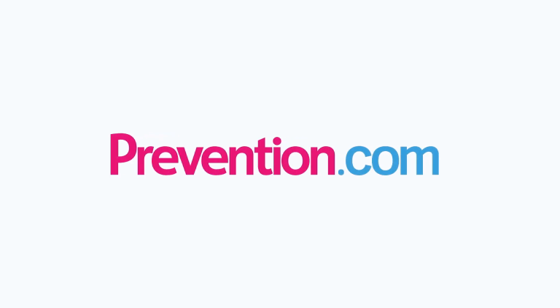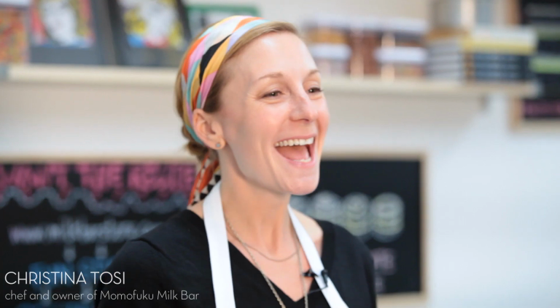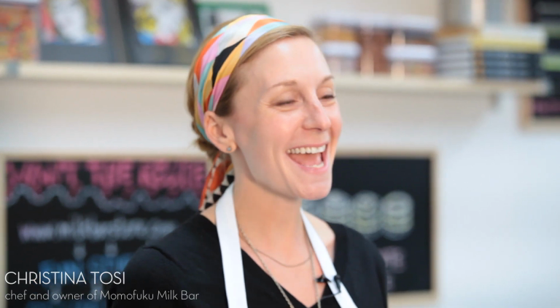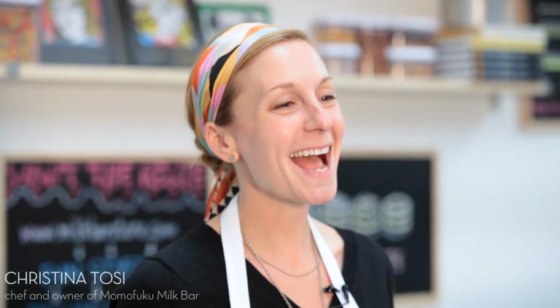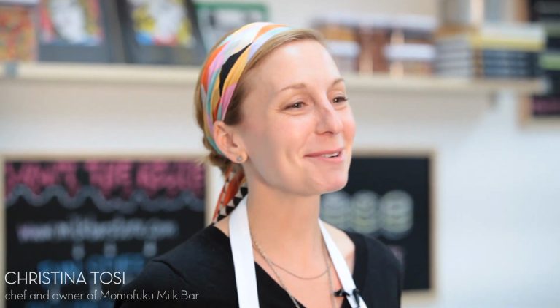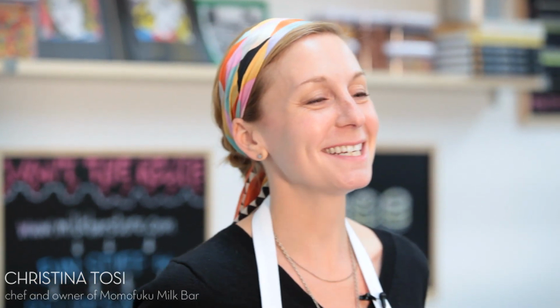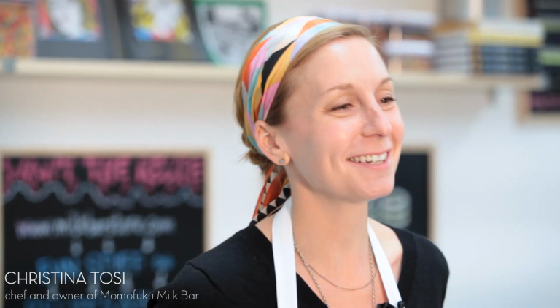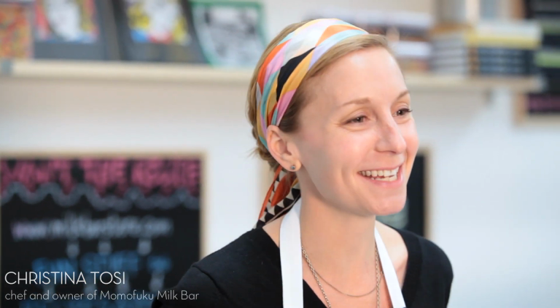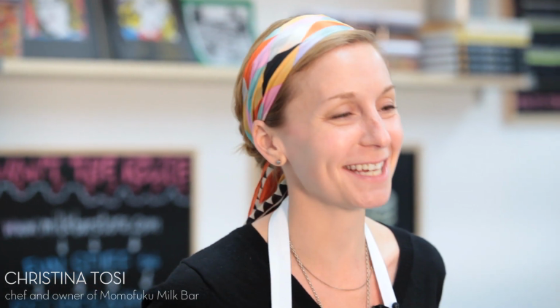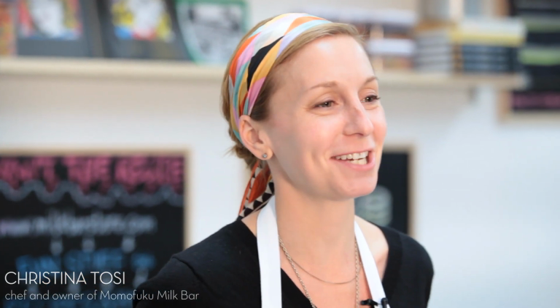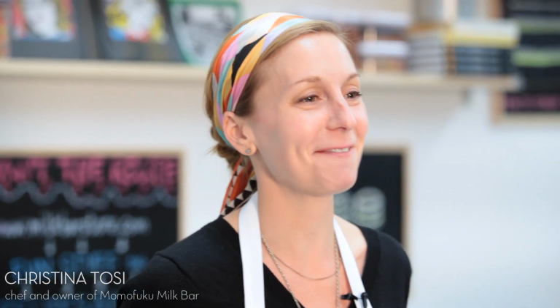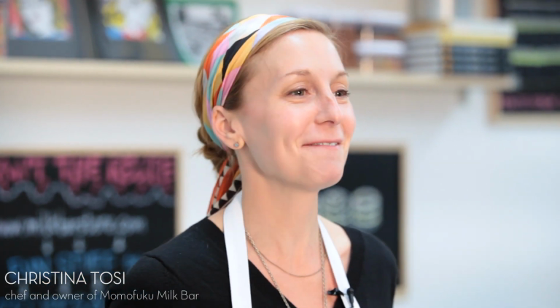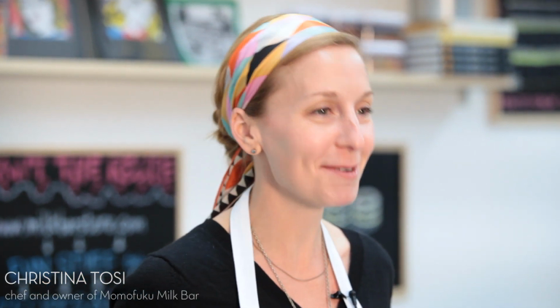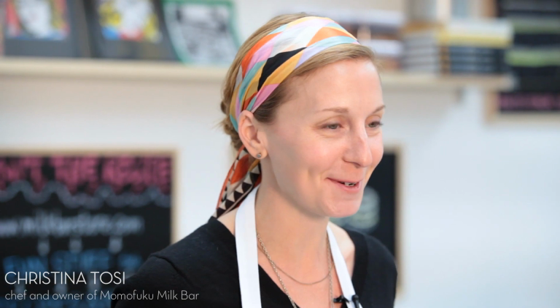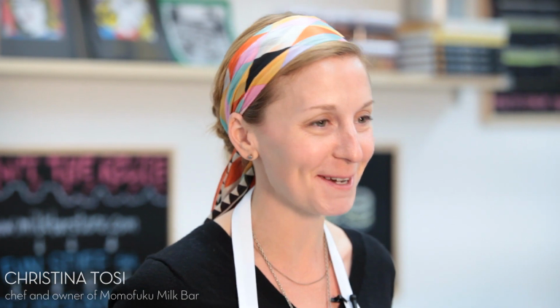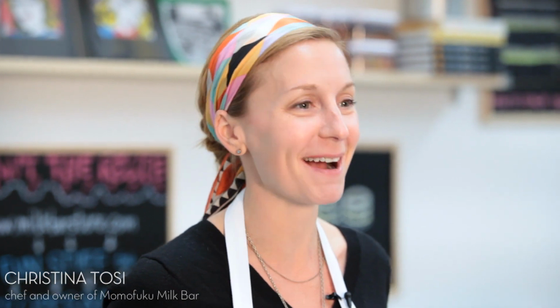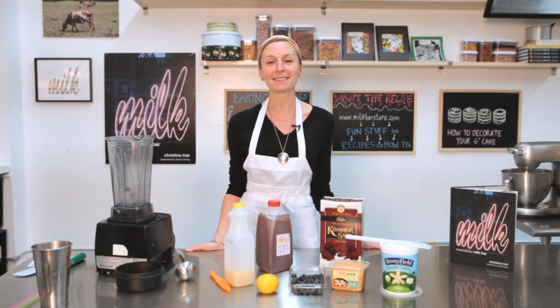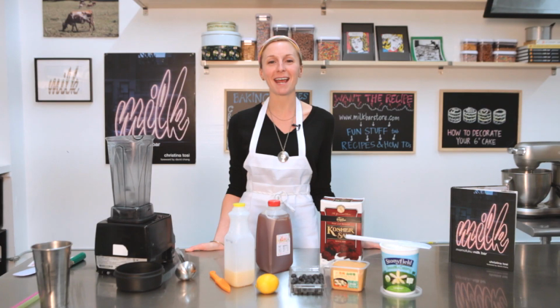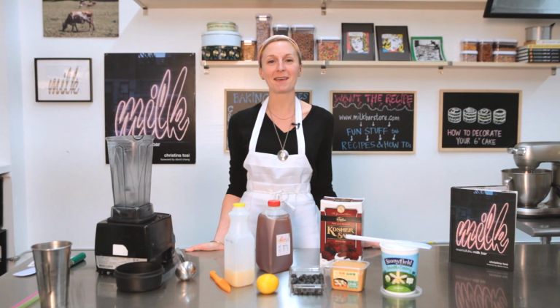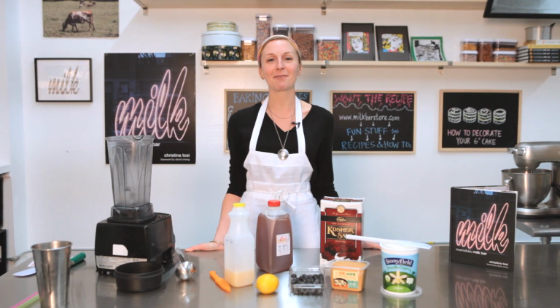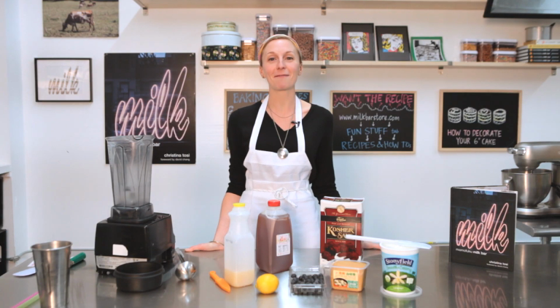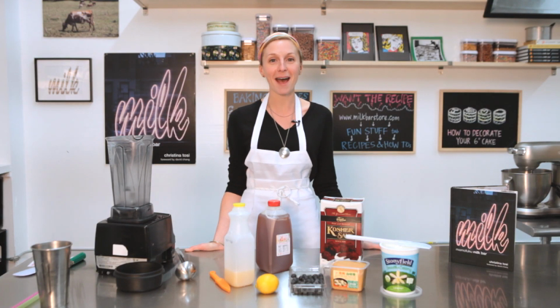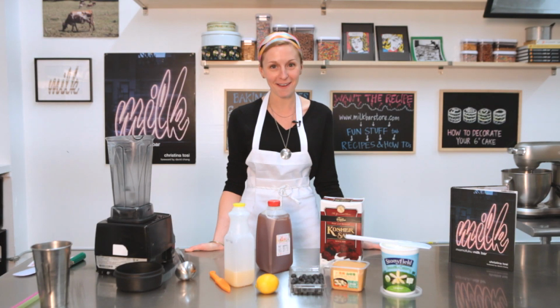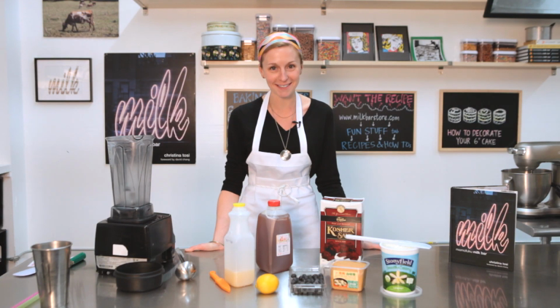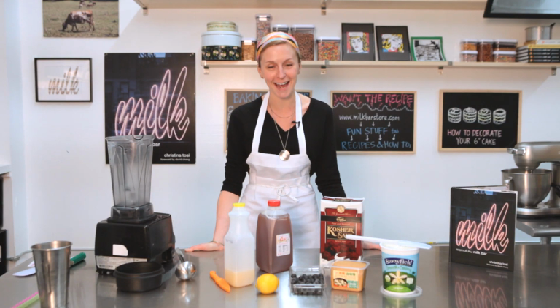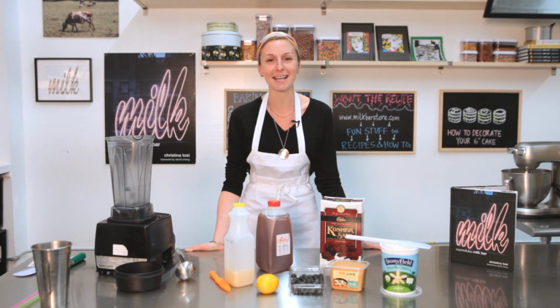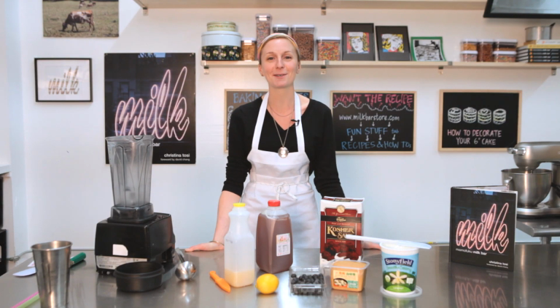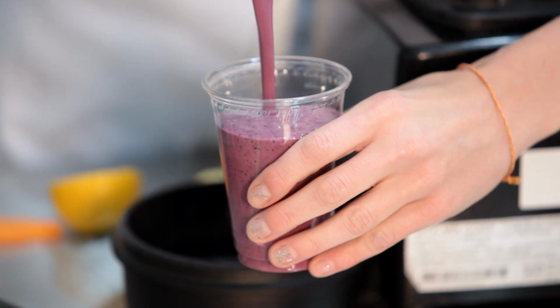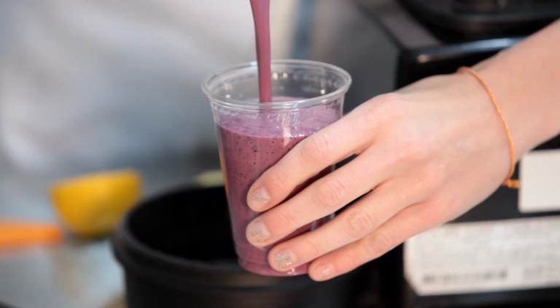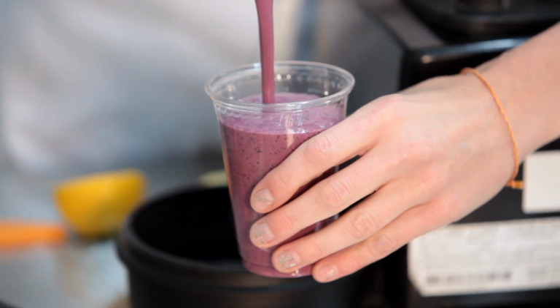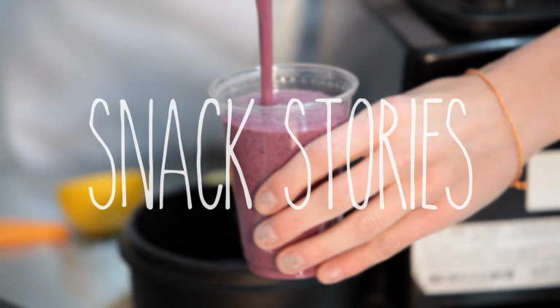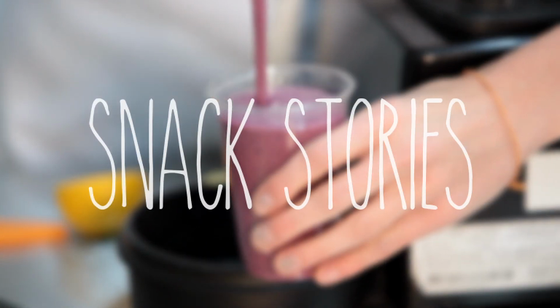Hey, I'm Christina Tozzi, the chef of Momofuku Milk Bar, and today I'm making one of my favorite snacks, a blueberry miso smoothie.